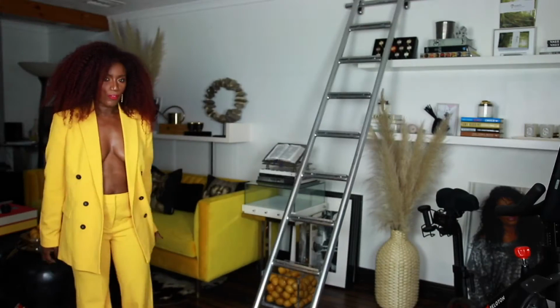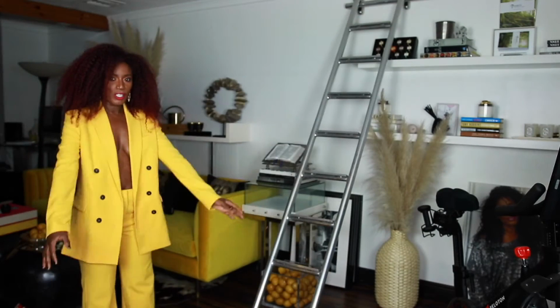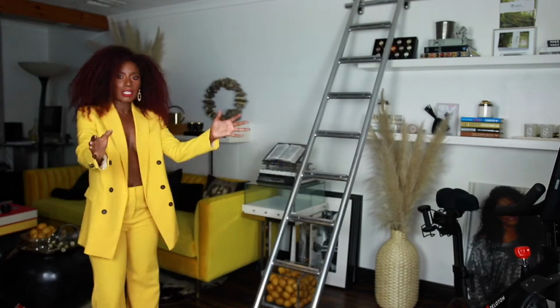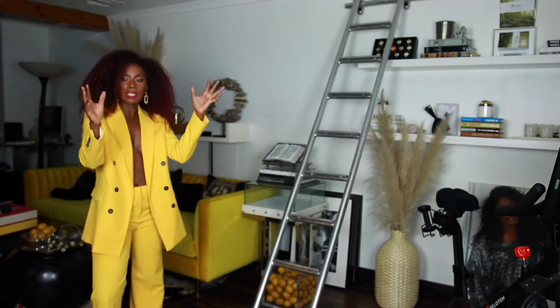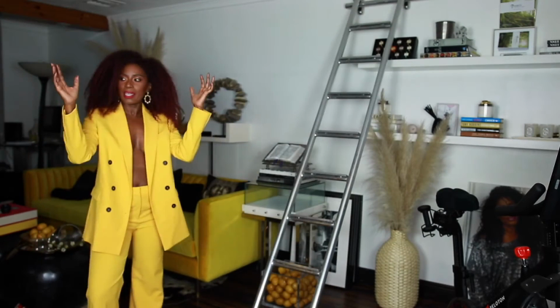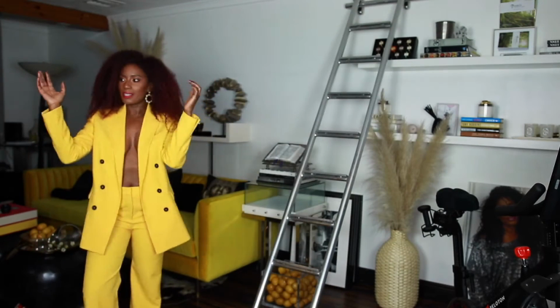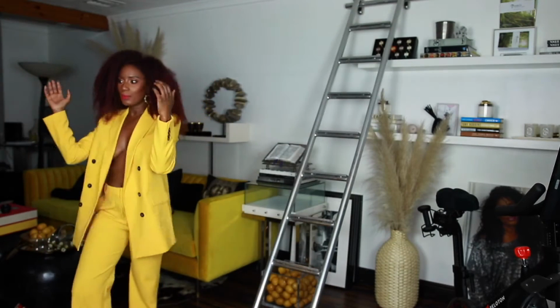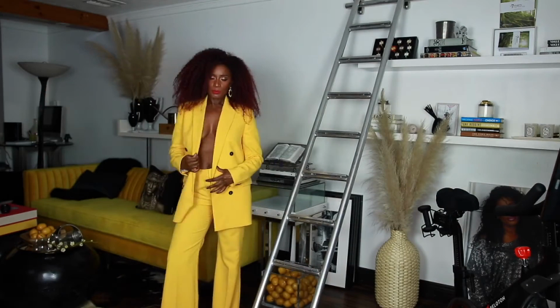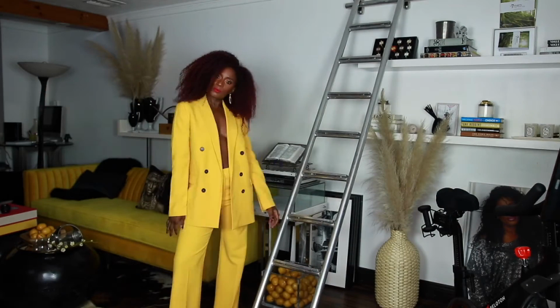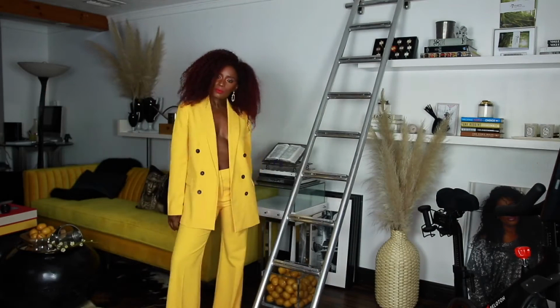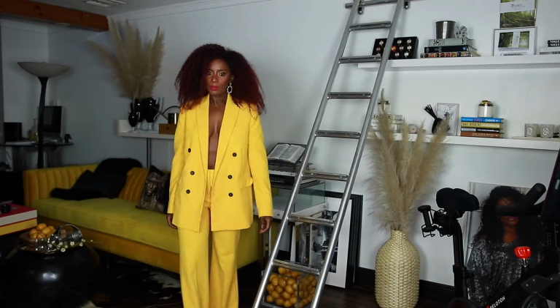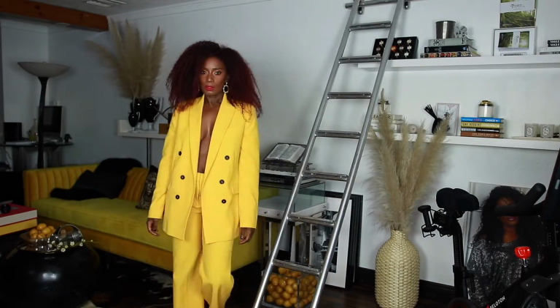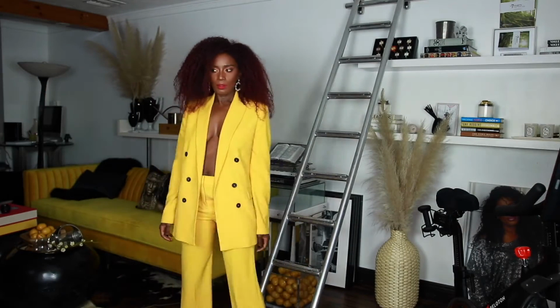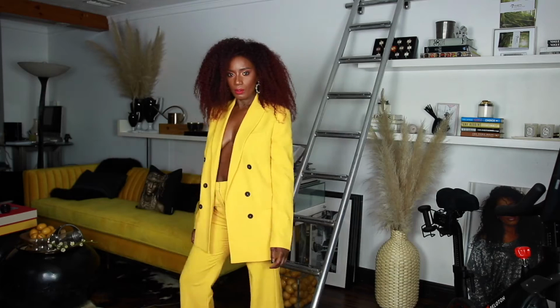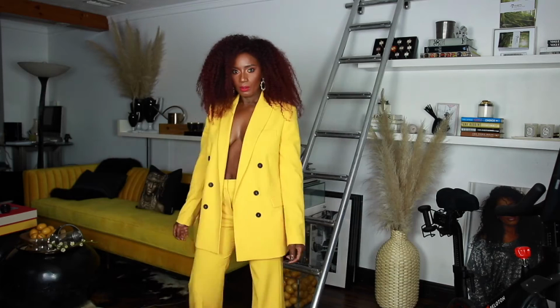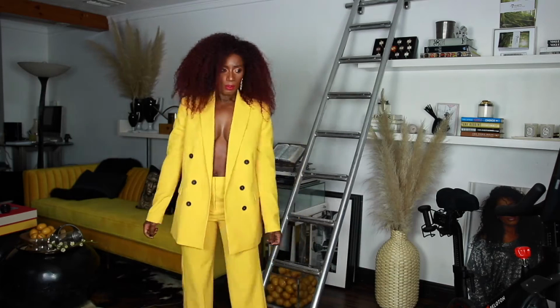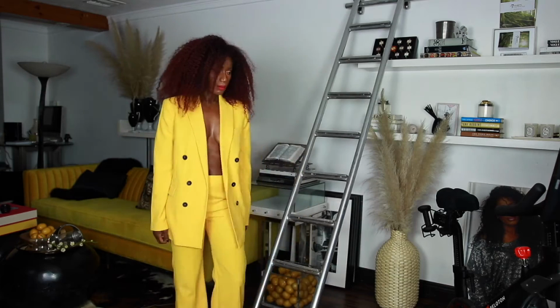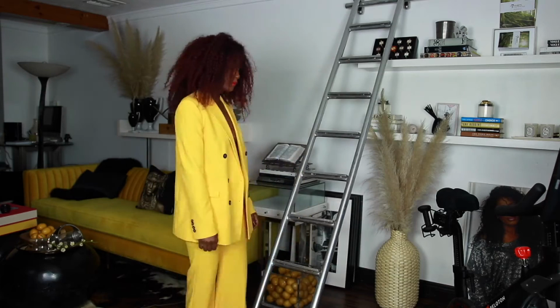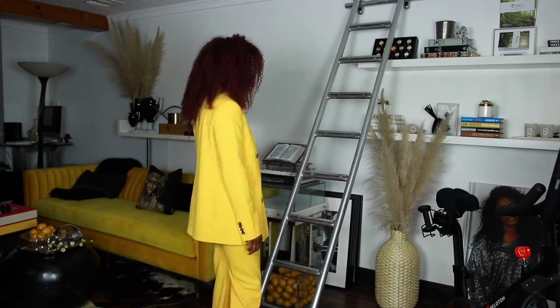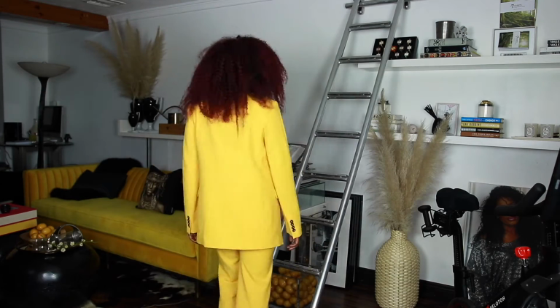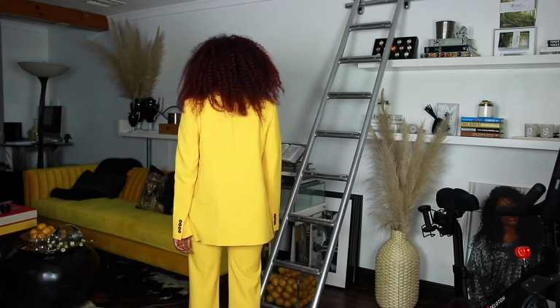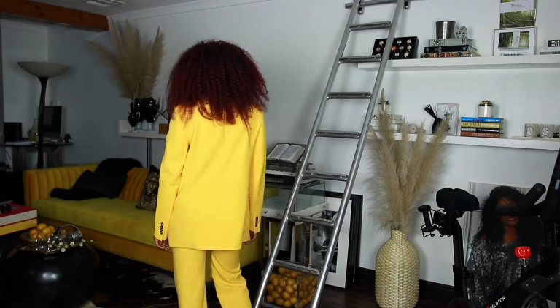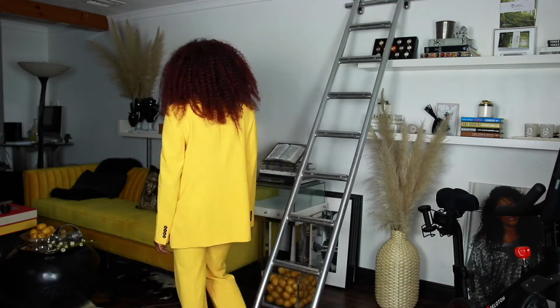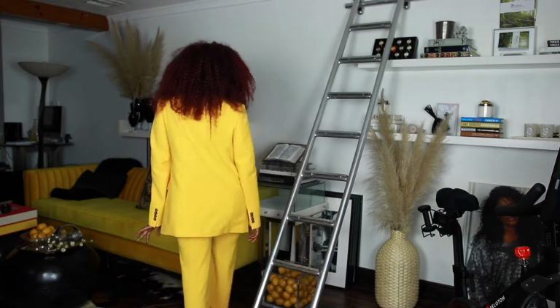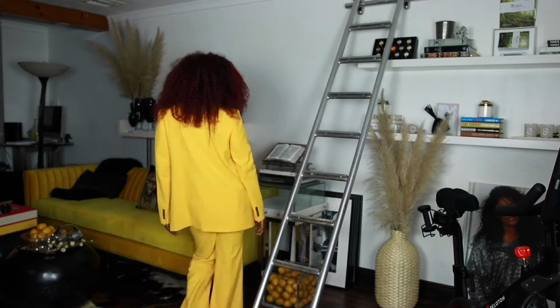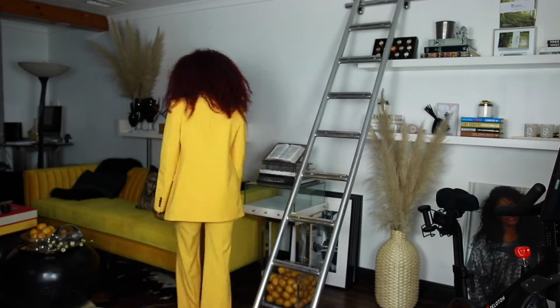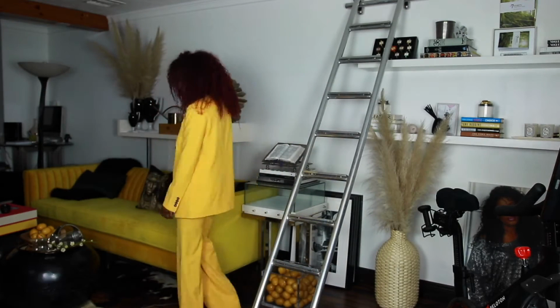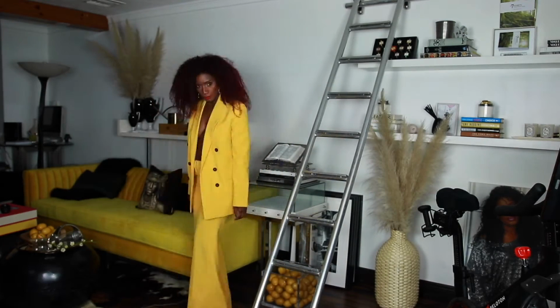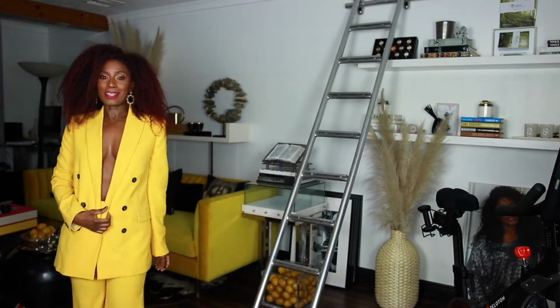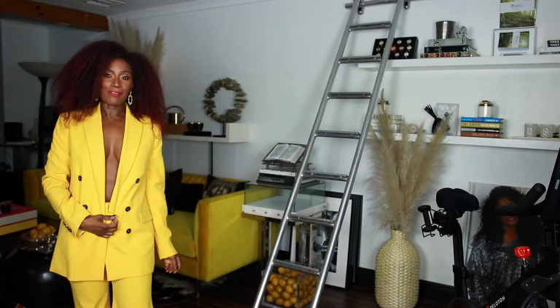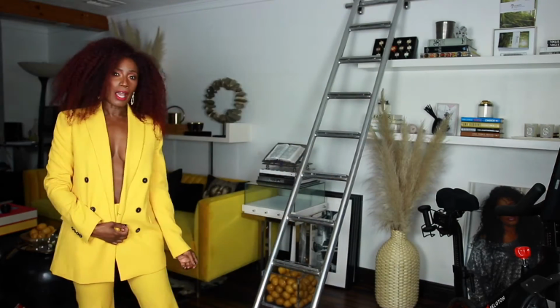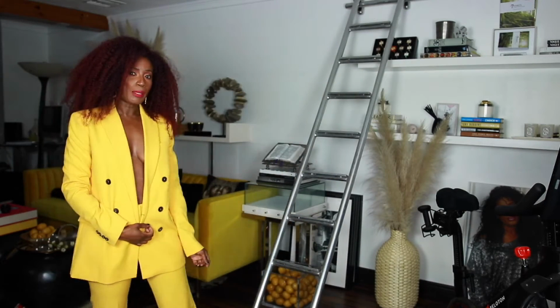The first look is the whole complete suit and I'm giving you sexy vibes.